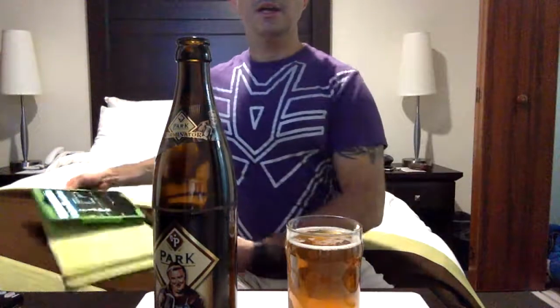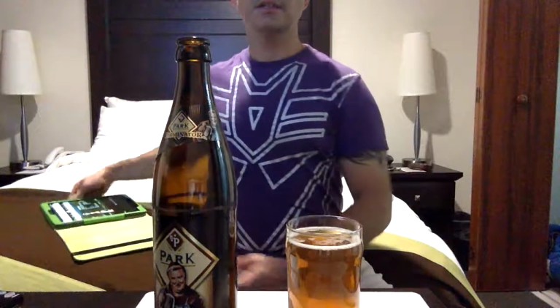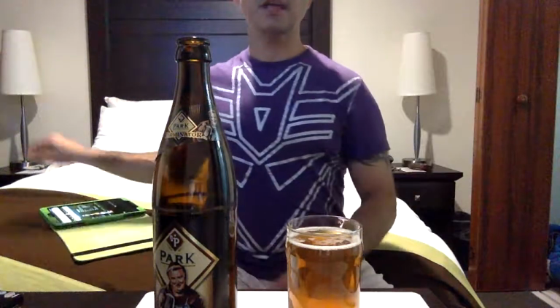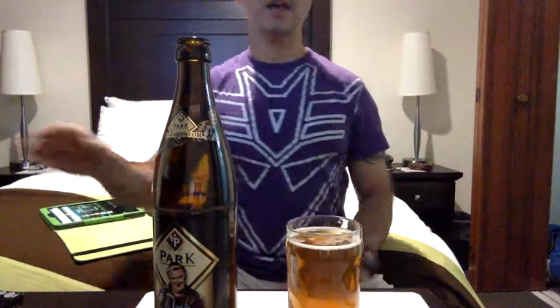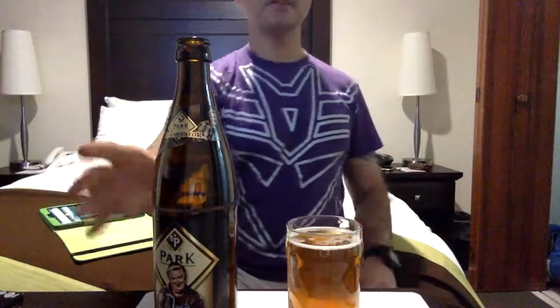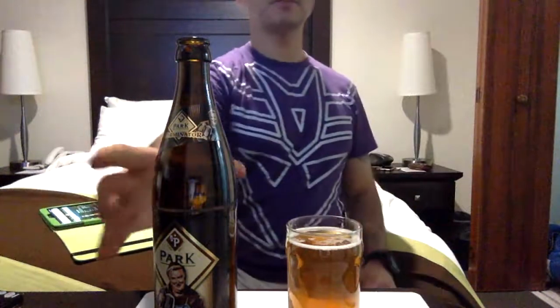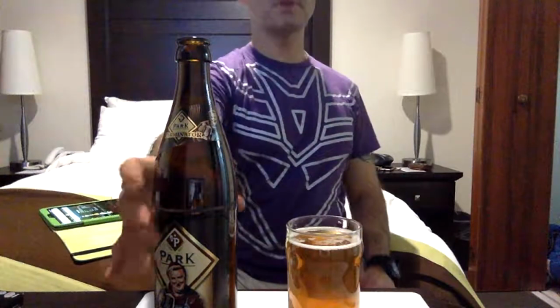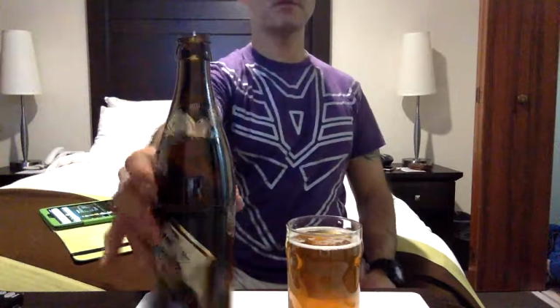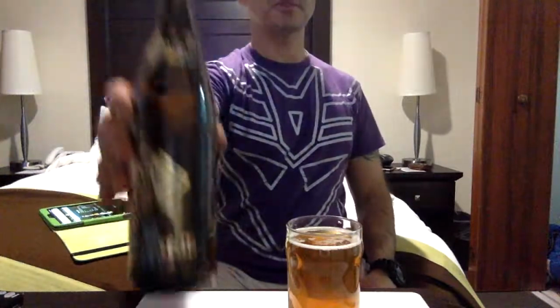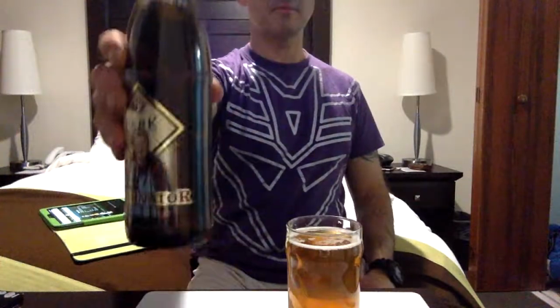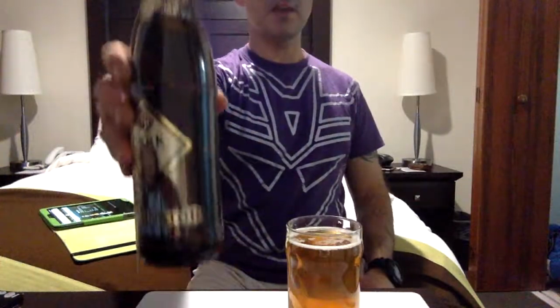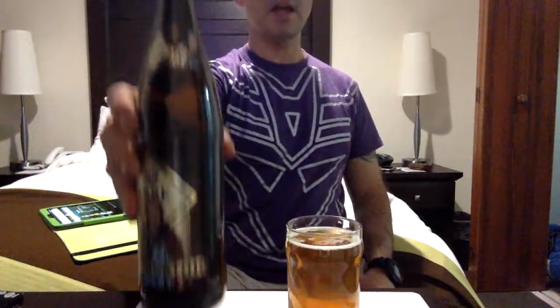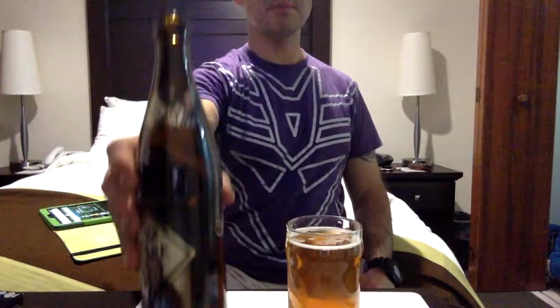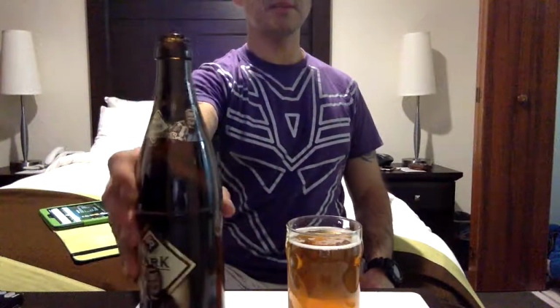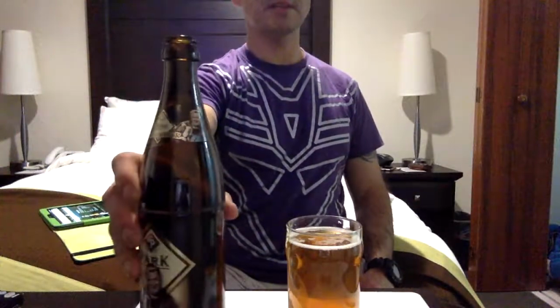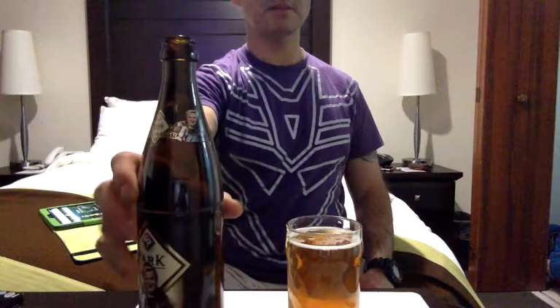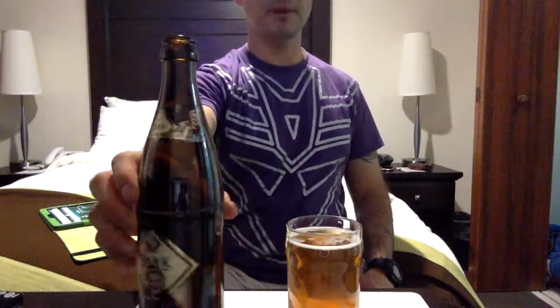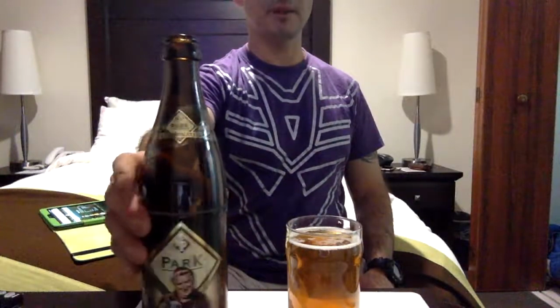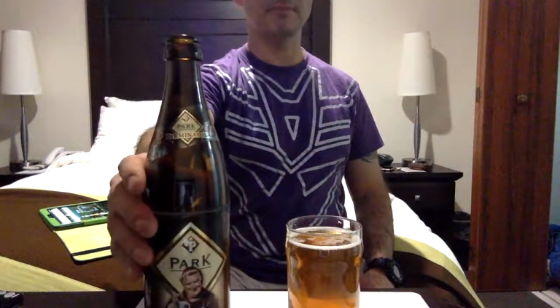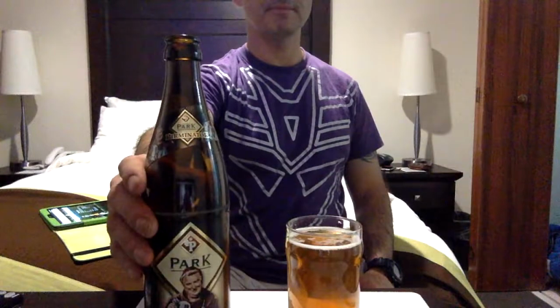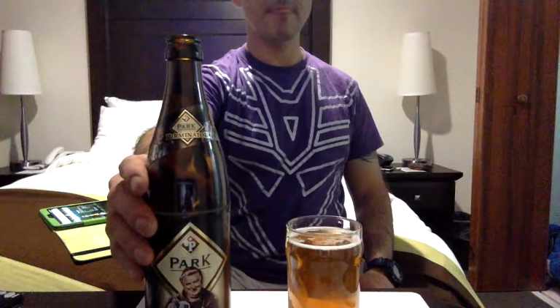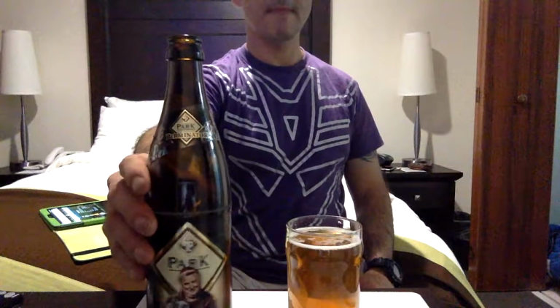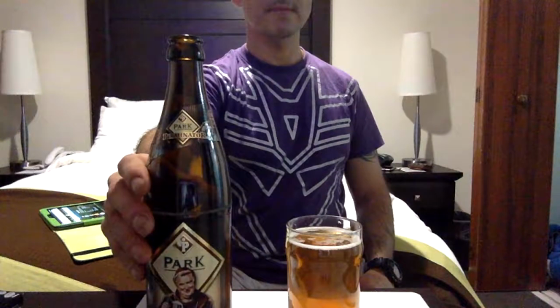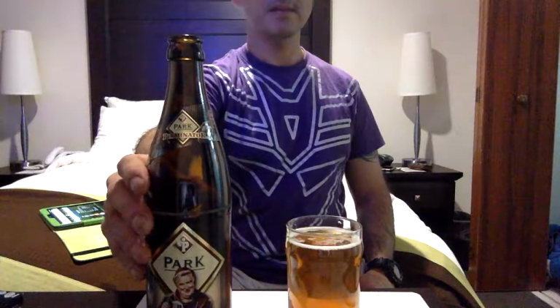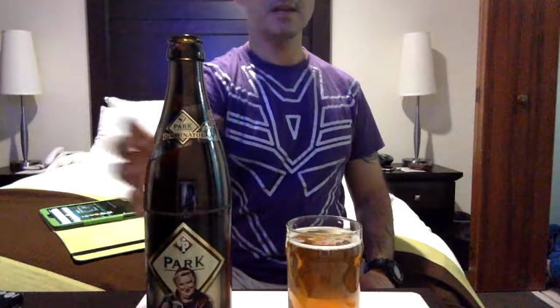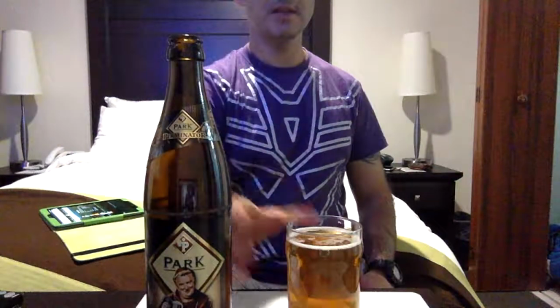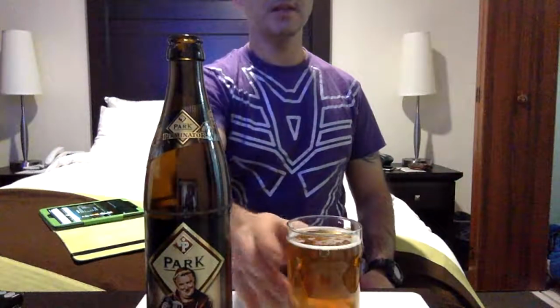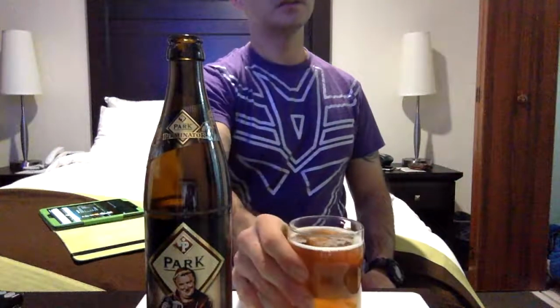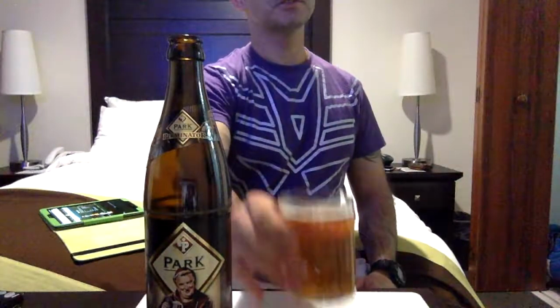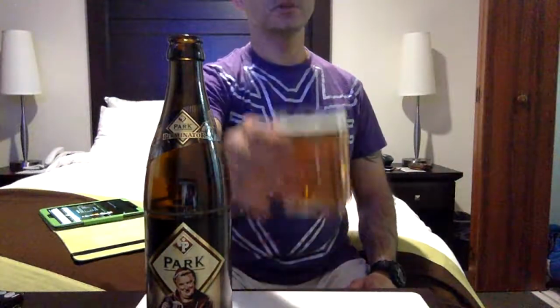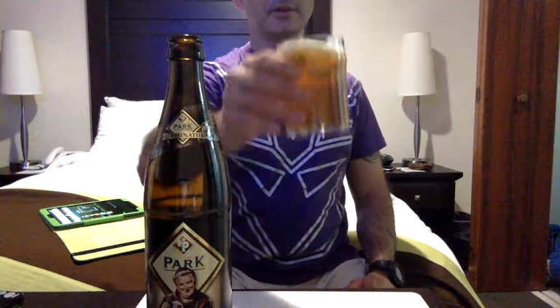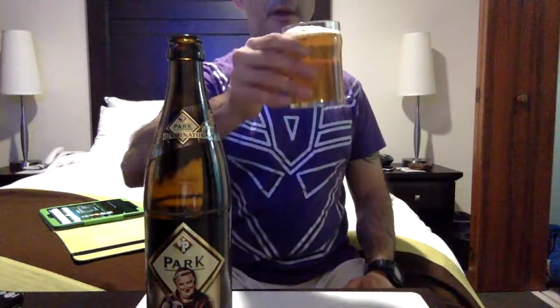And this is a half-liter bottle, so I'm very happy because that's a pint. Yay! Let's drink it, okay?